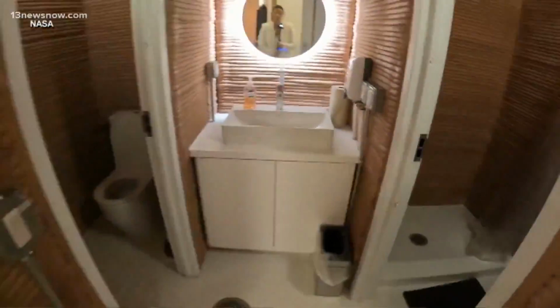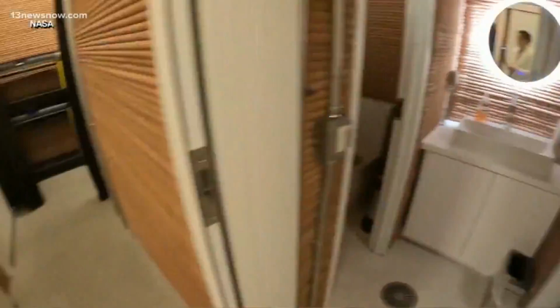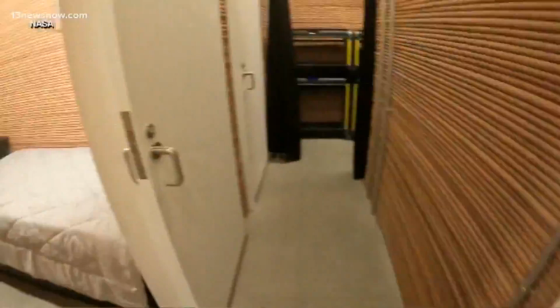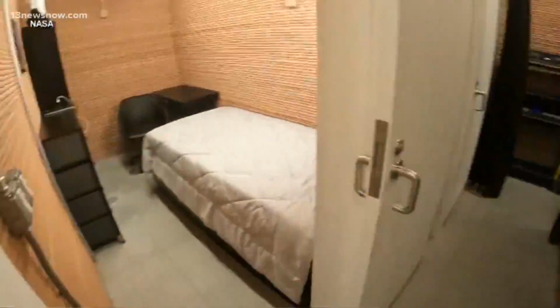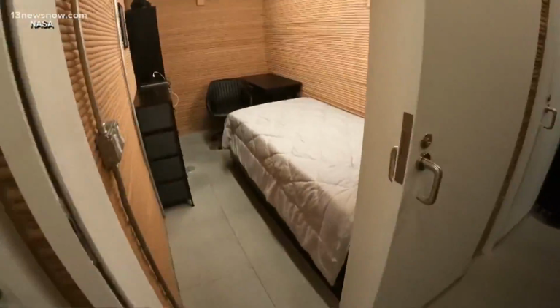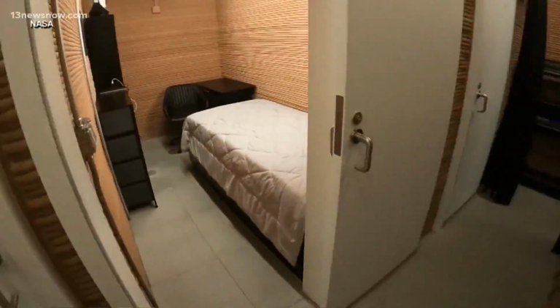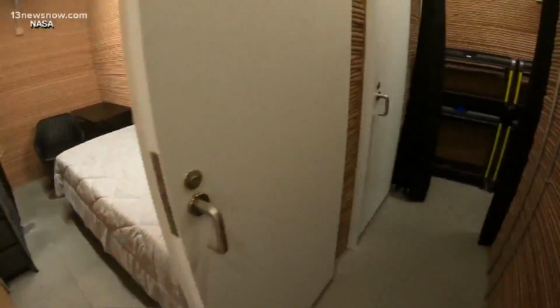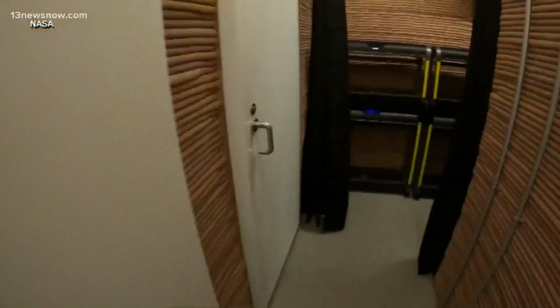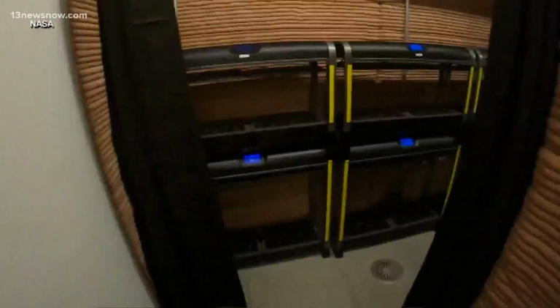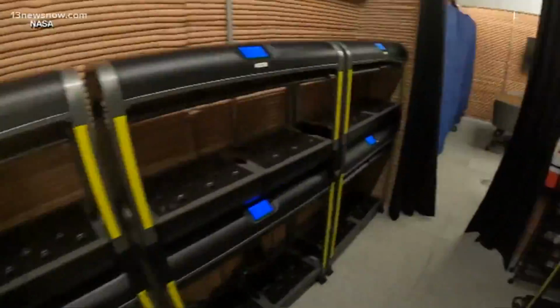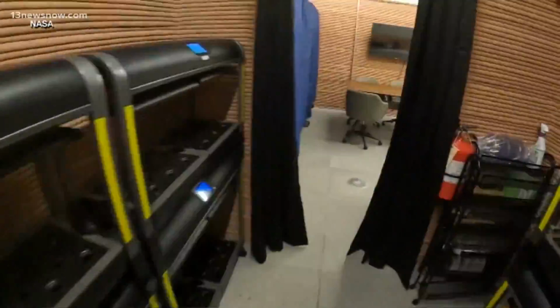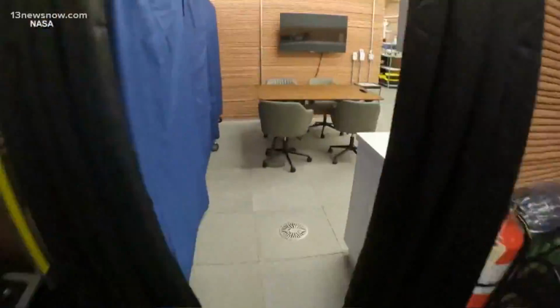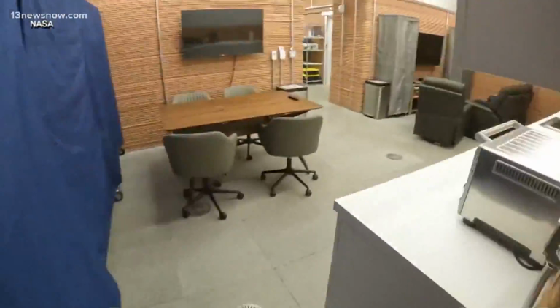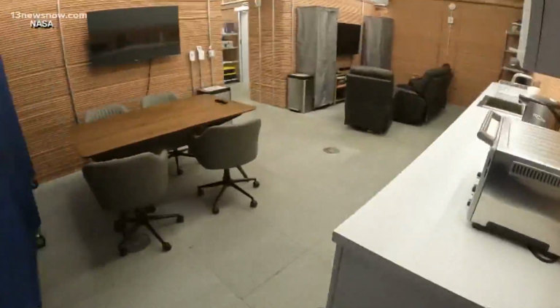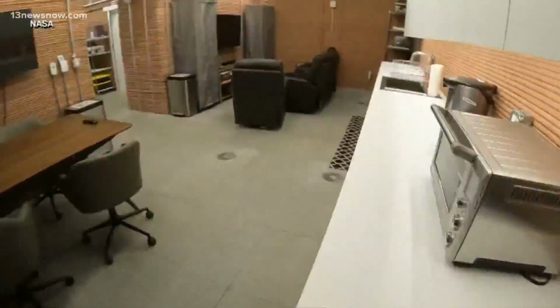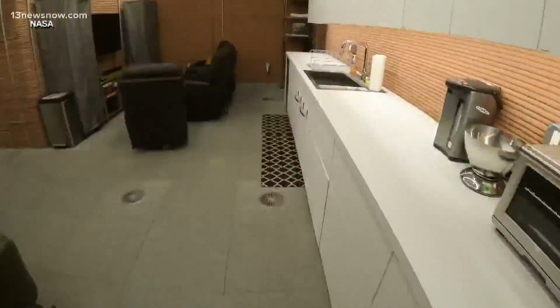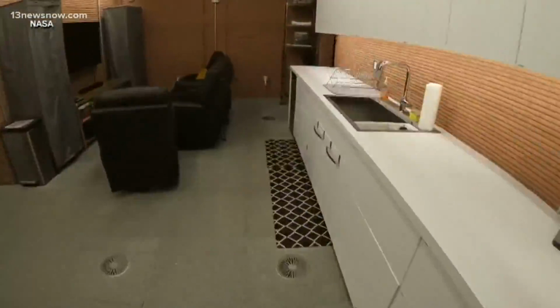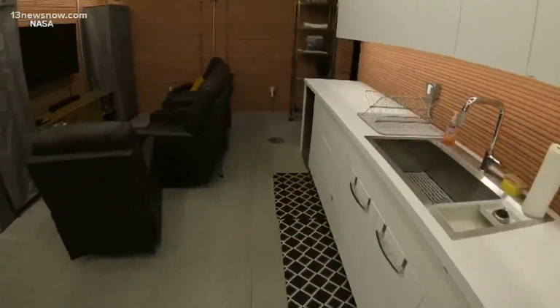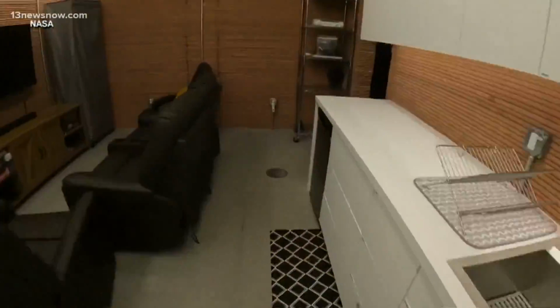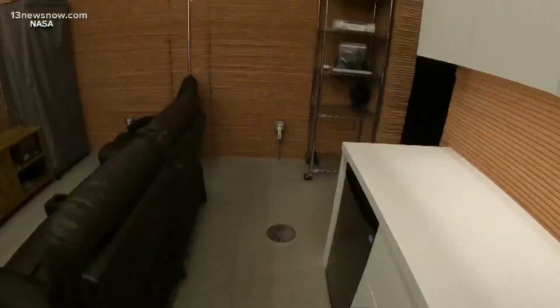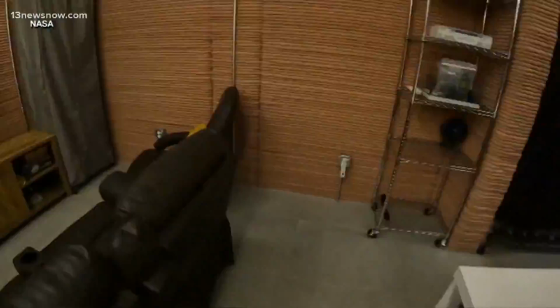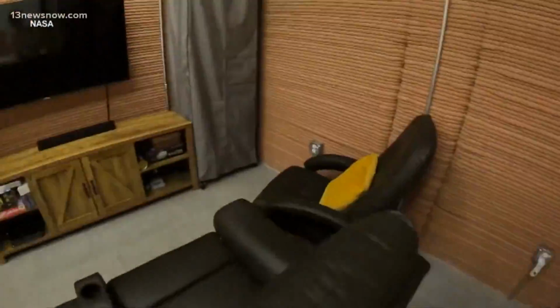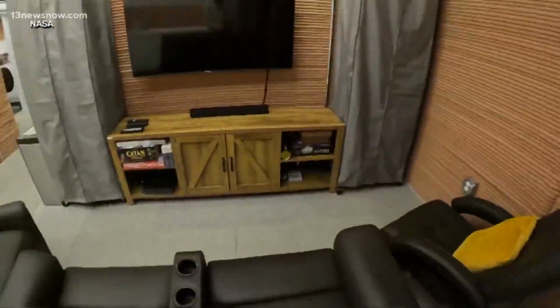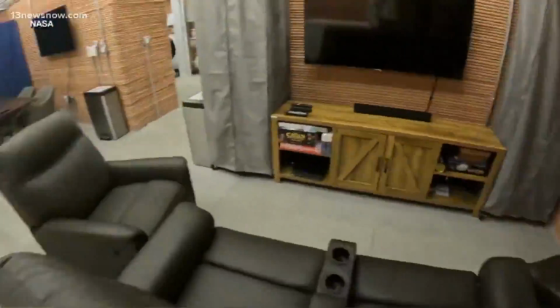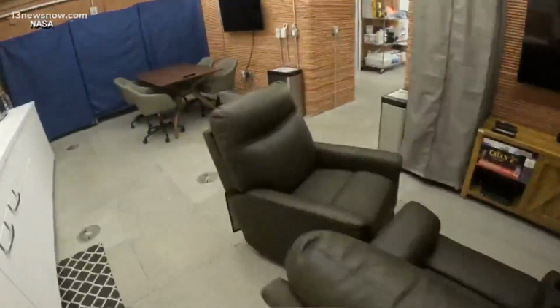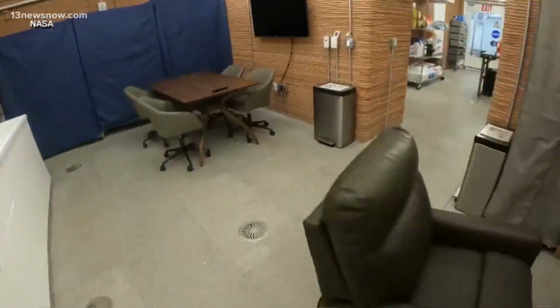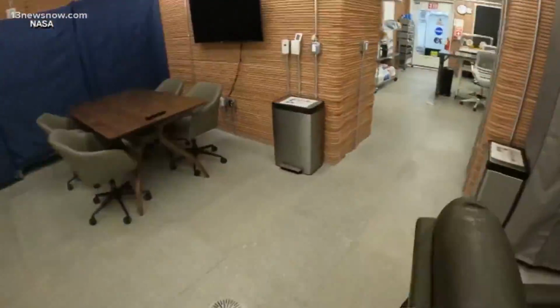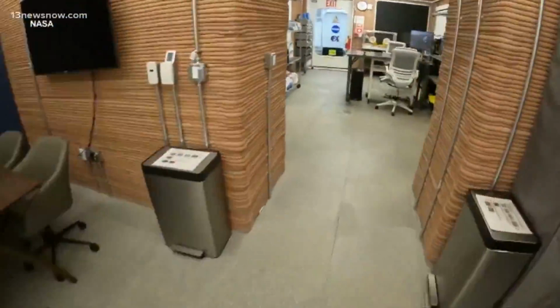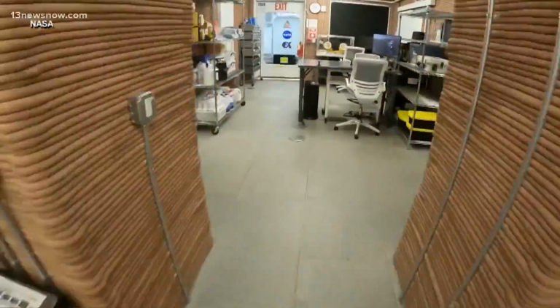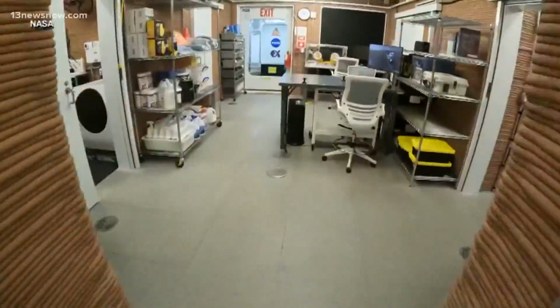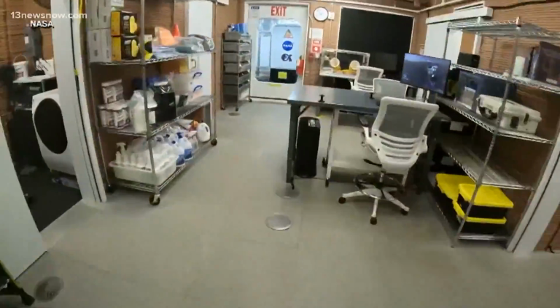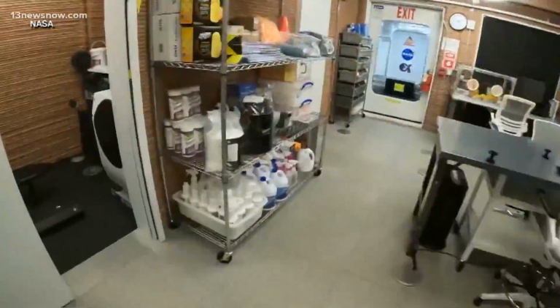It has bedrooms, a kitchen, a living area, work areas, and two bathrooms — 1,700 square feet in all.